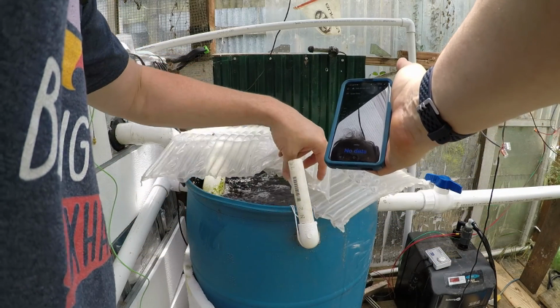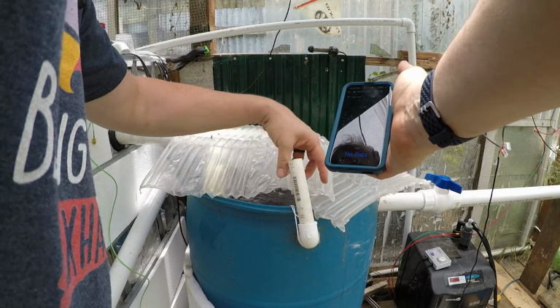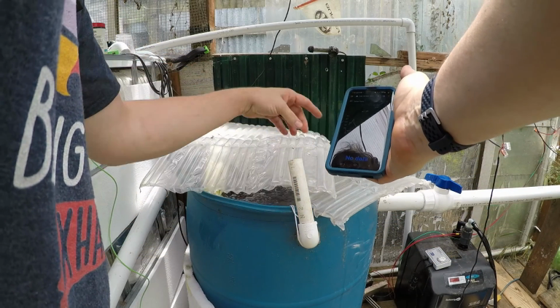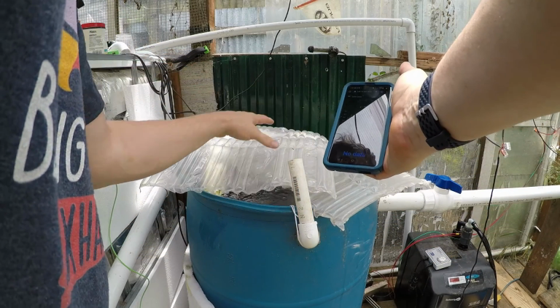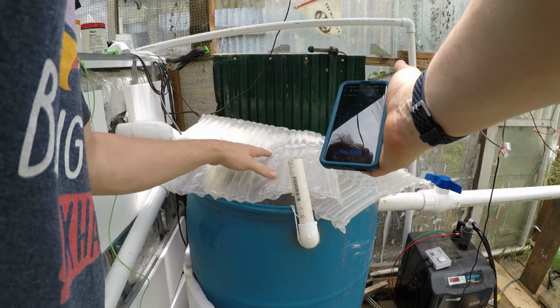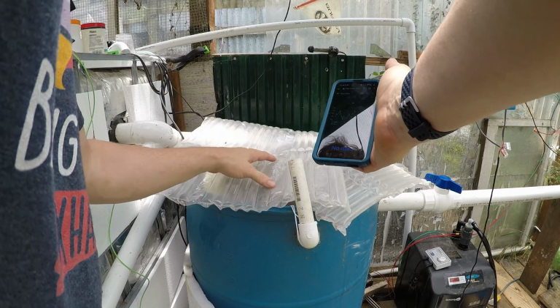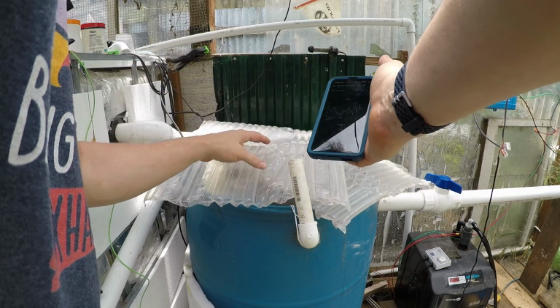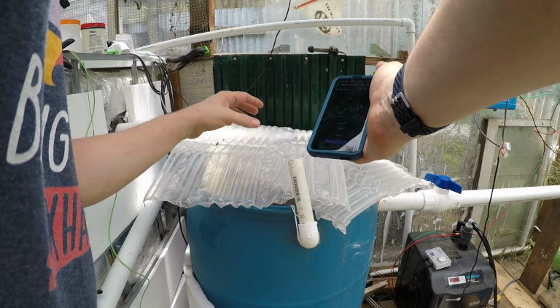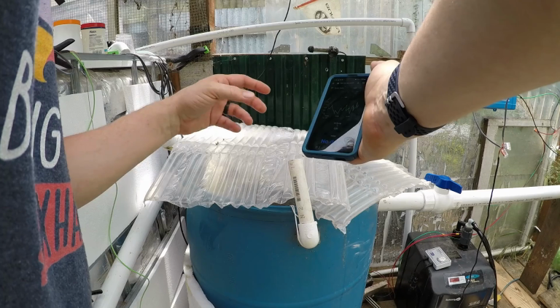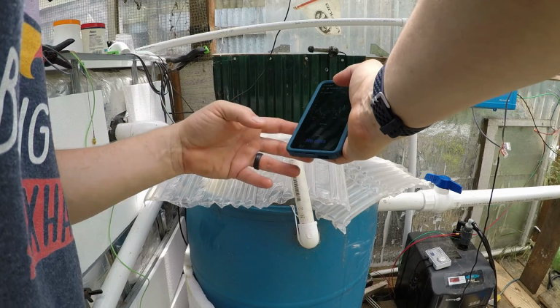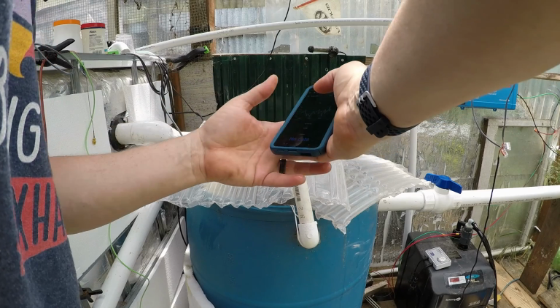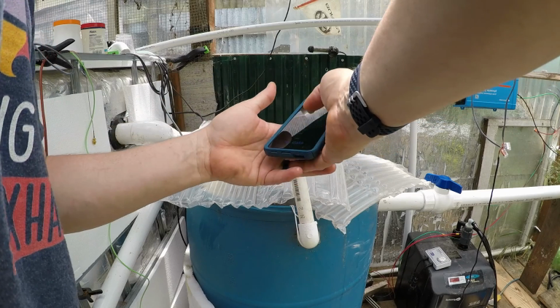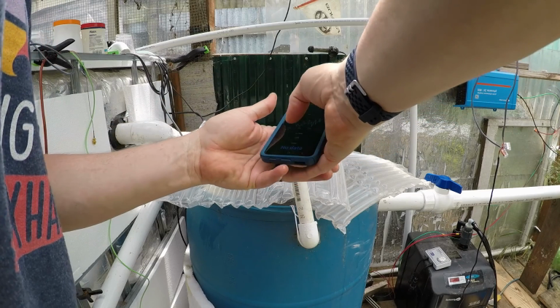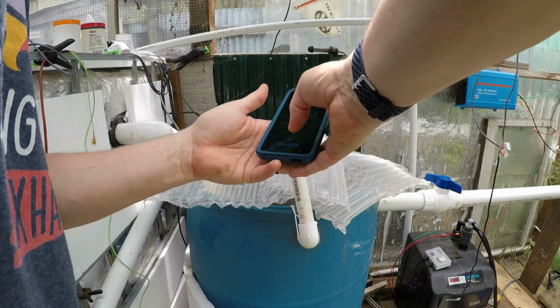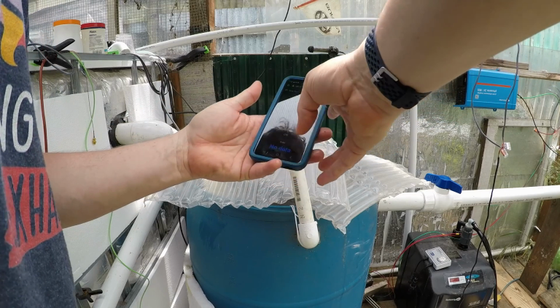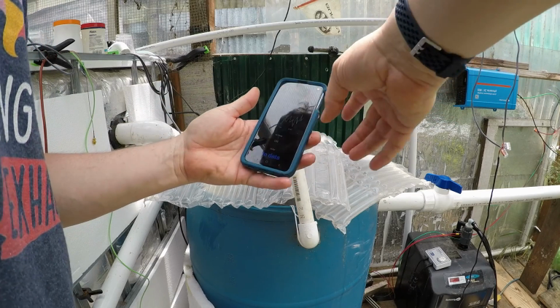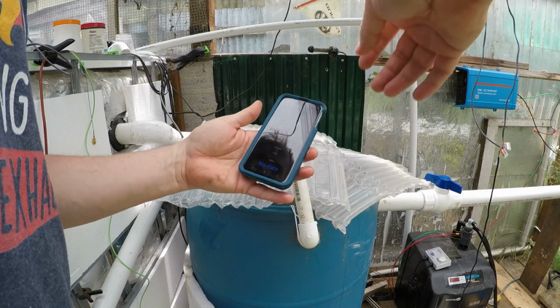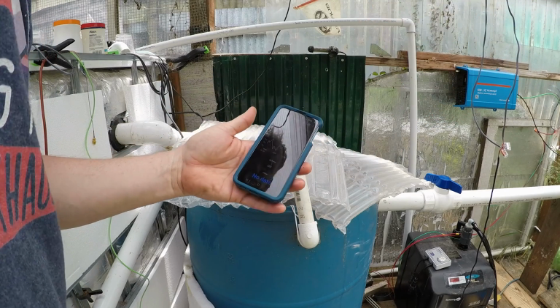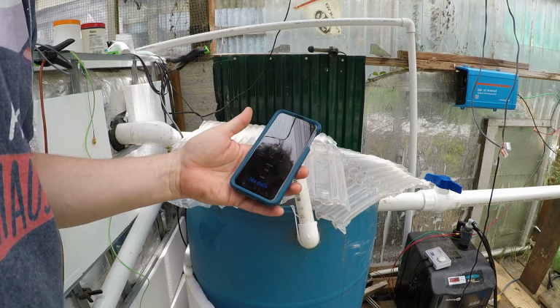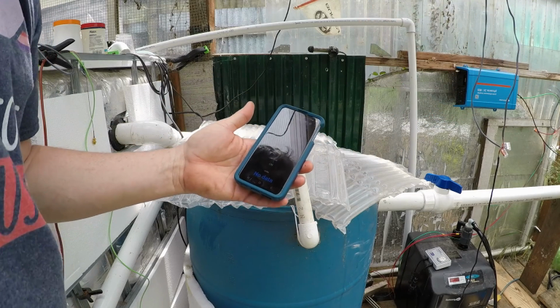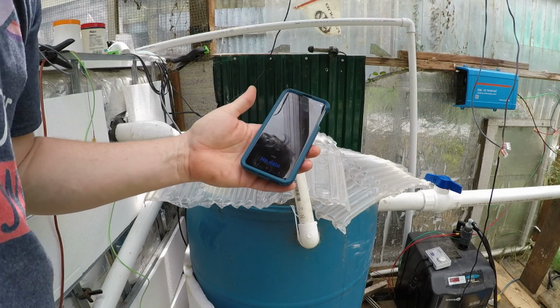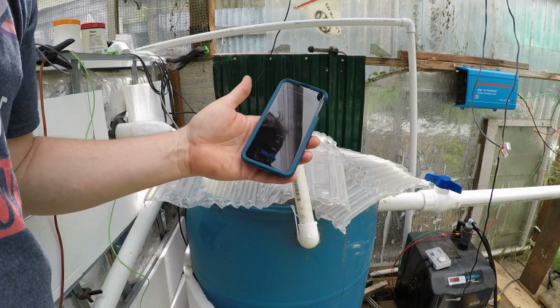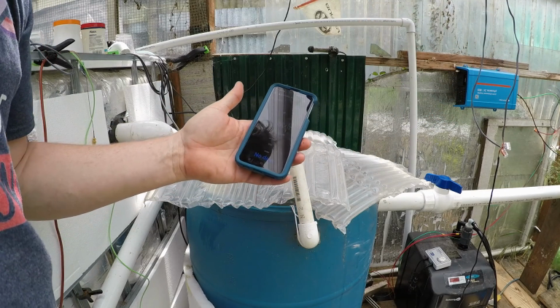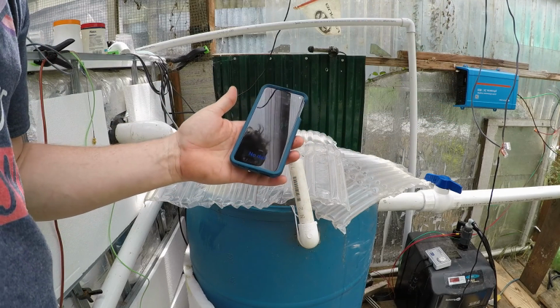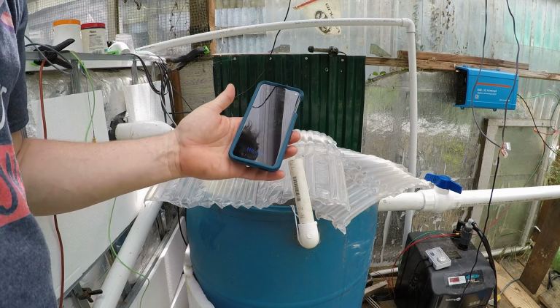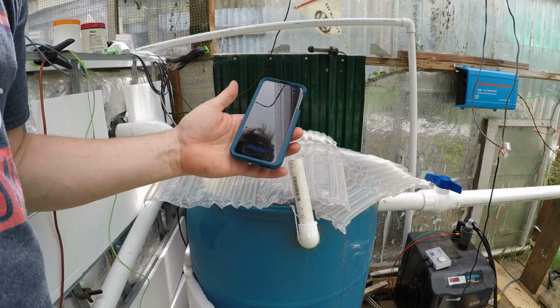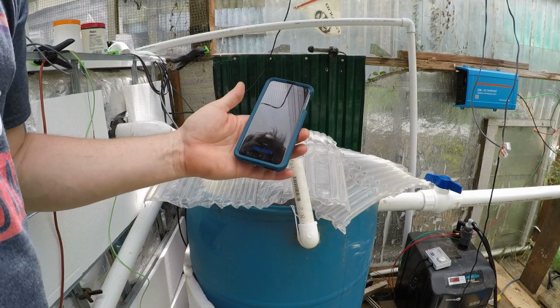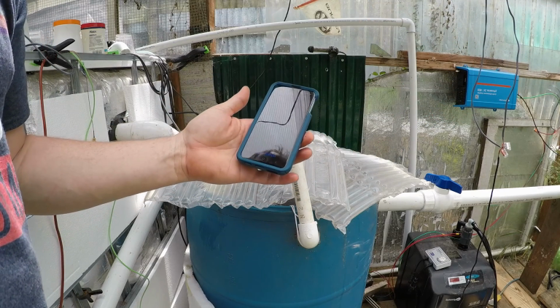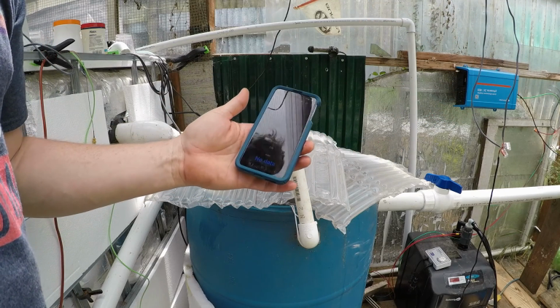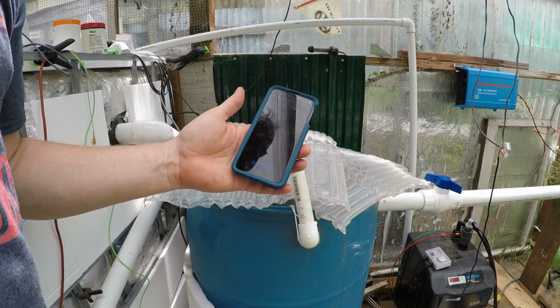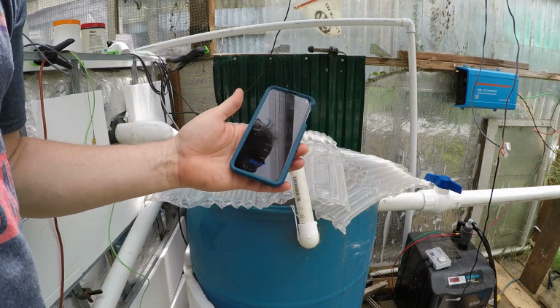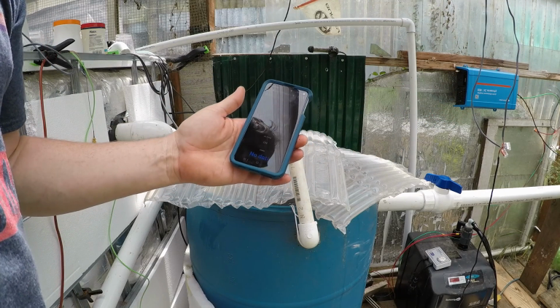So we are going to pop those oyster shells in there and monitor that over the next several days. The goal is to get up to about 6.5 or so.